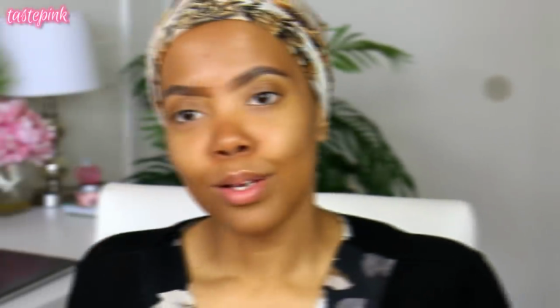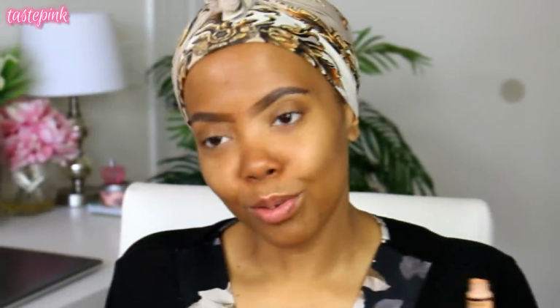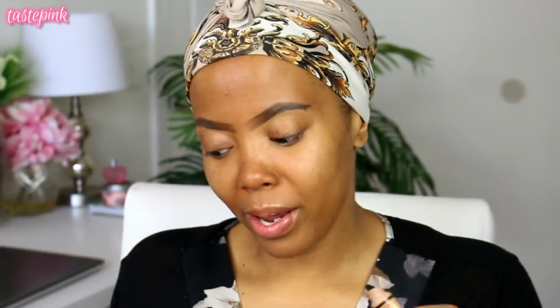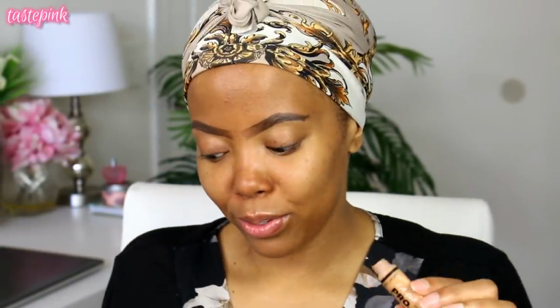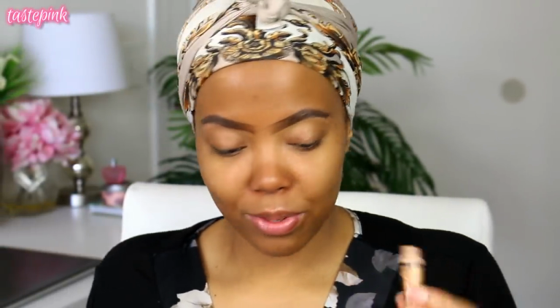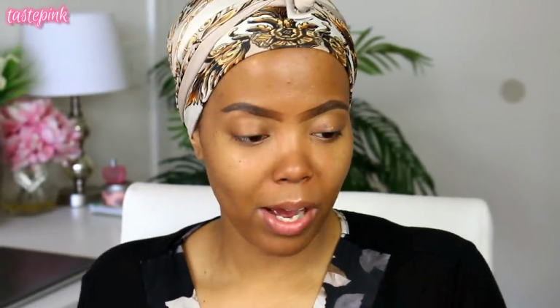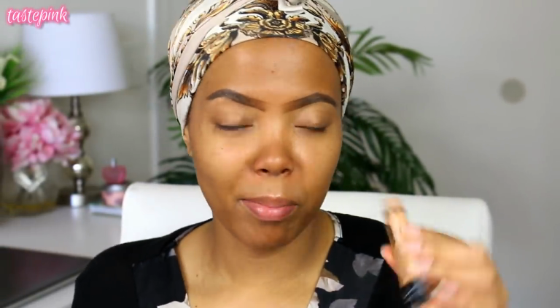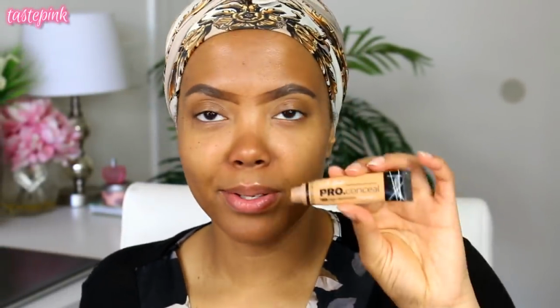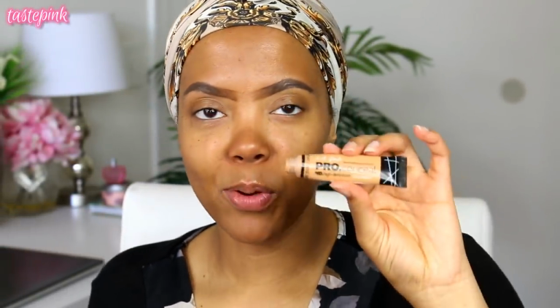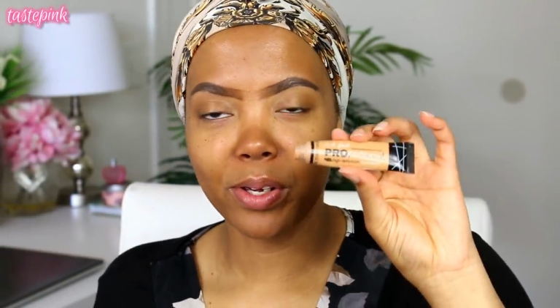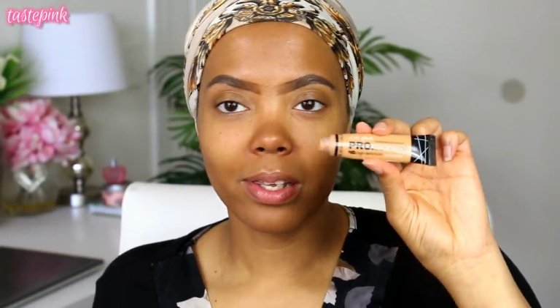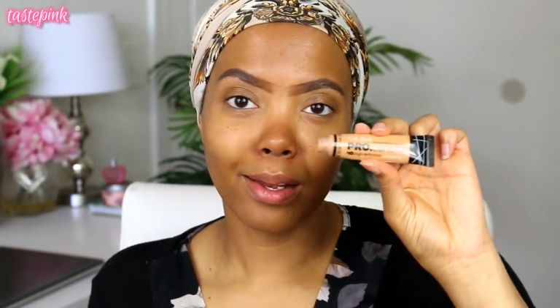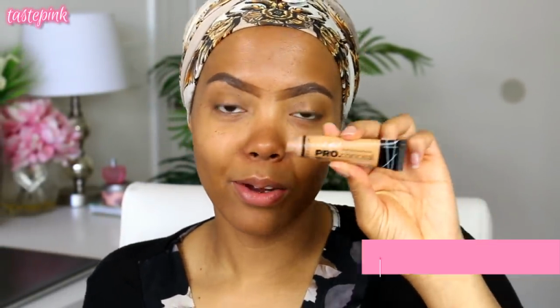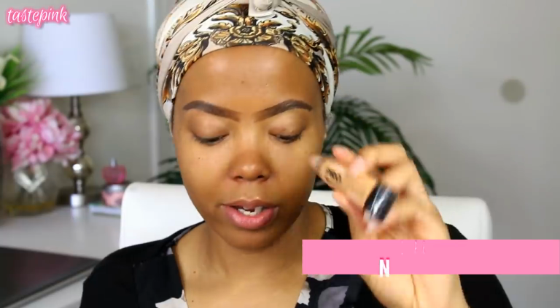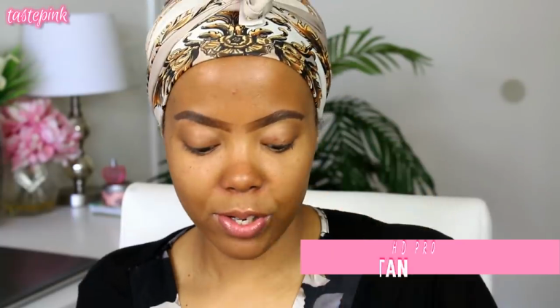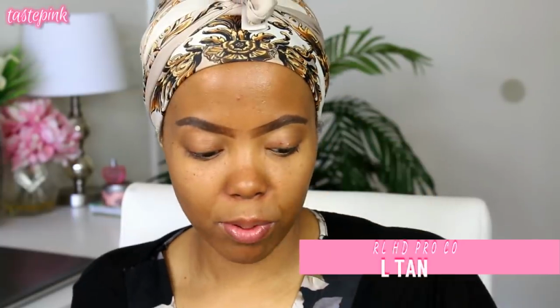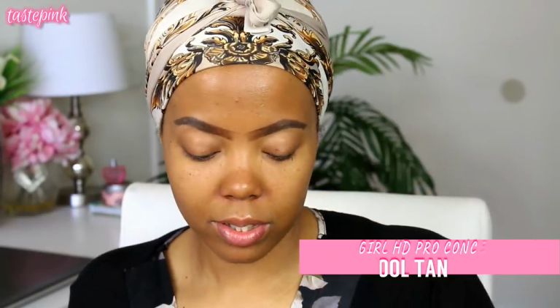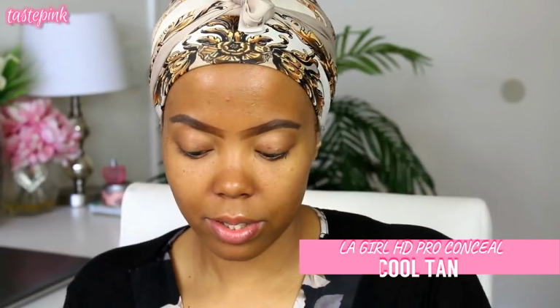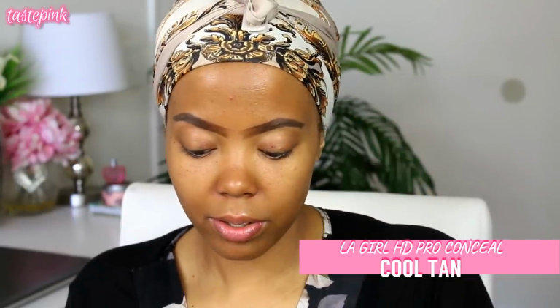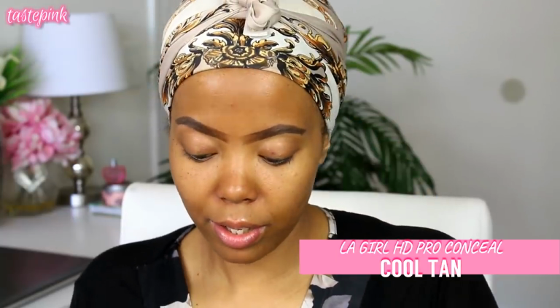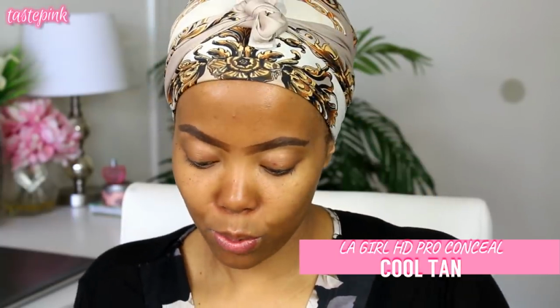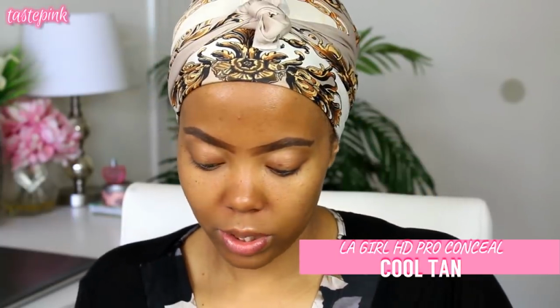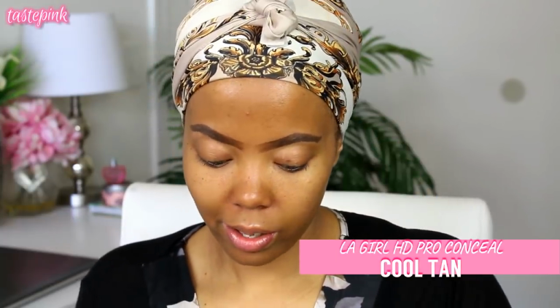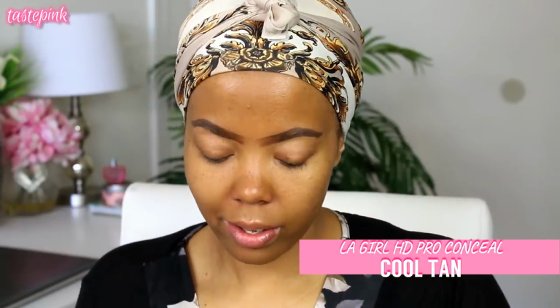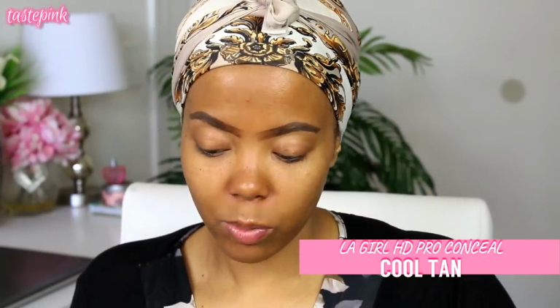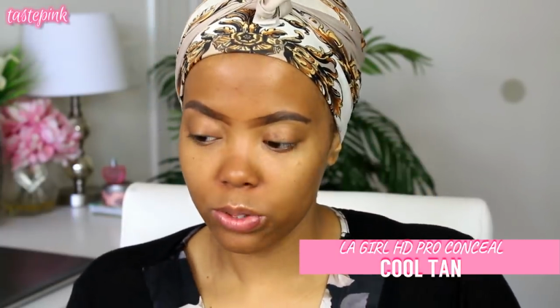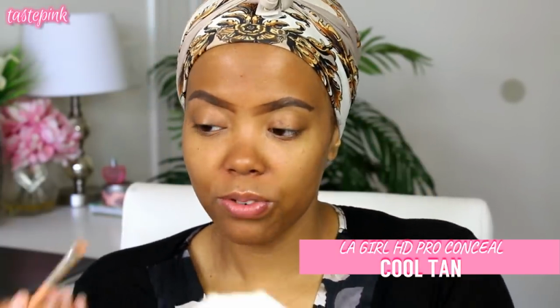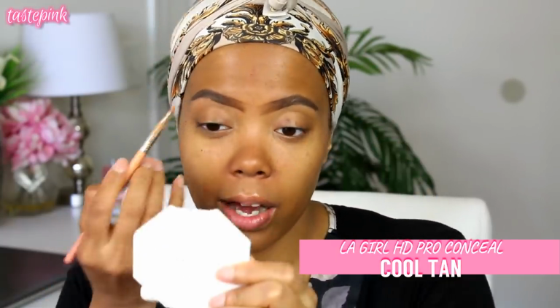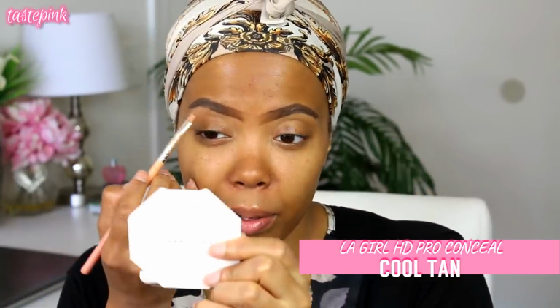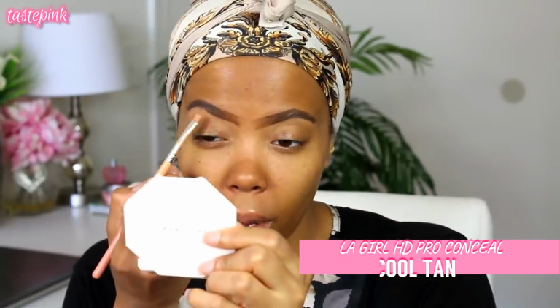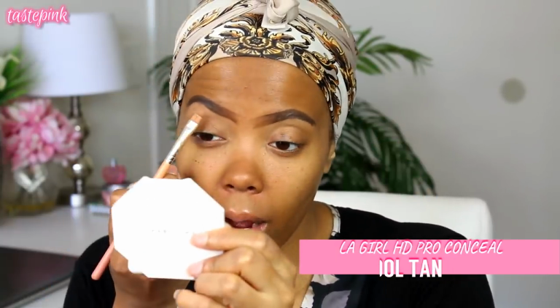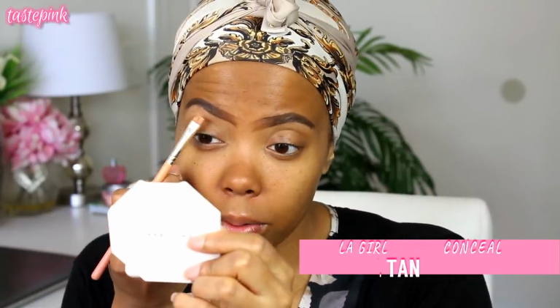Now to define my brows, I'm going with the LA Girl HD Pro Conceal in Cool Tan, and I'm going to define my brows.